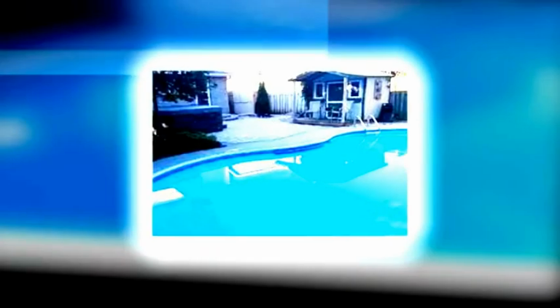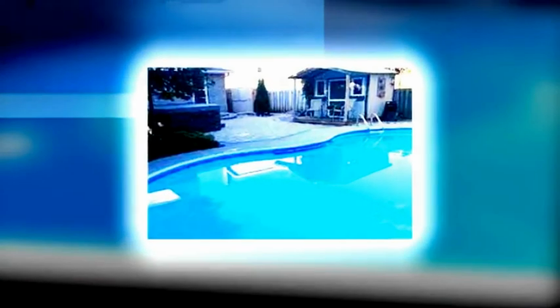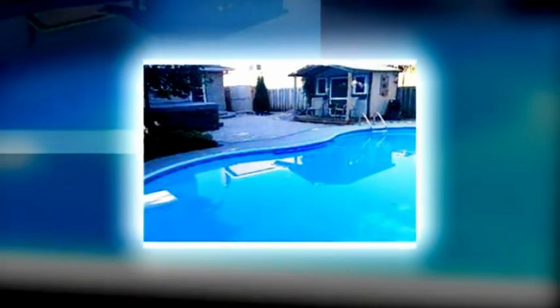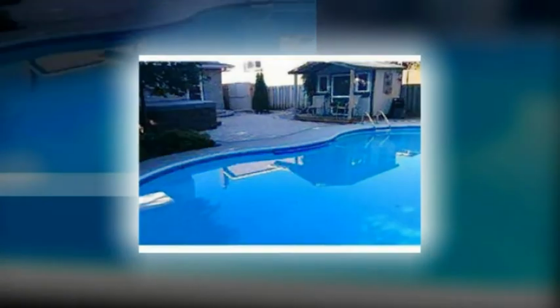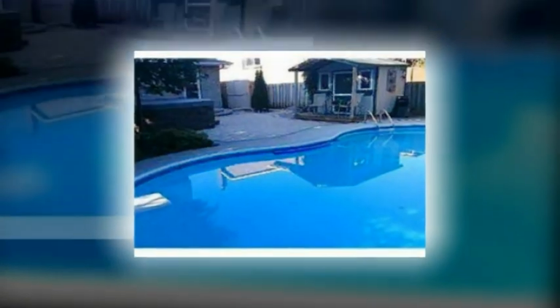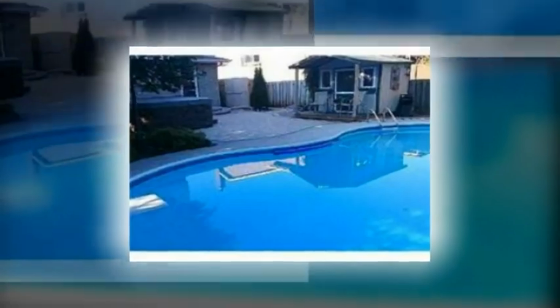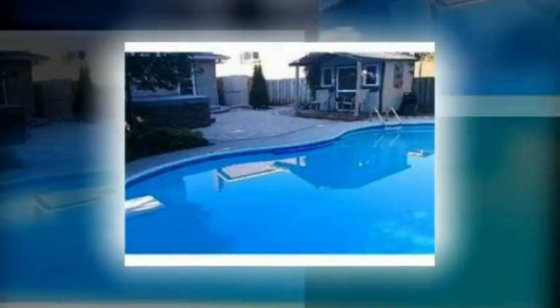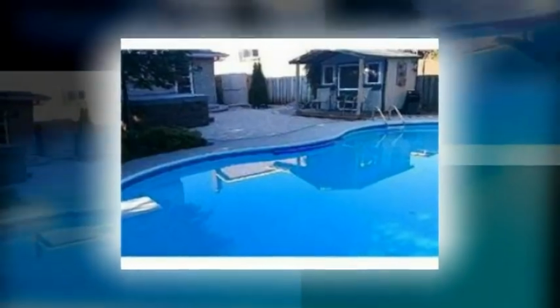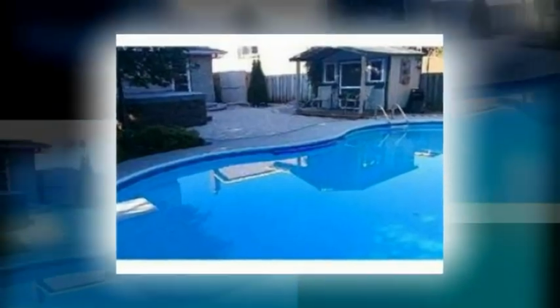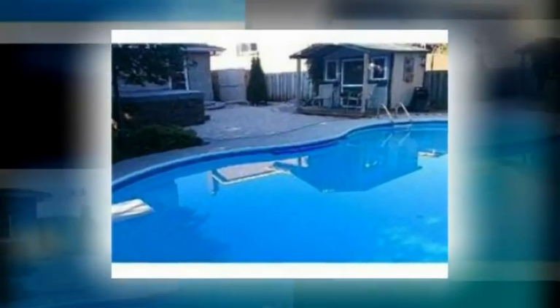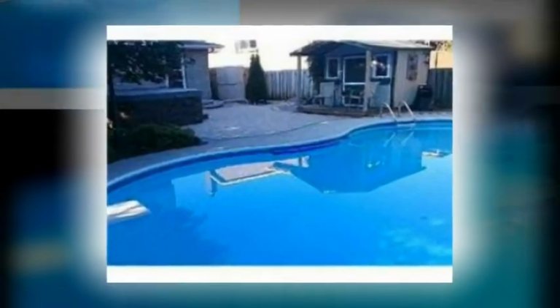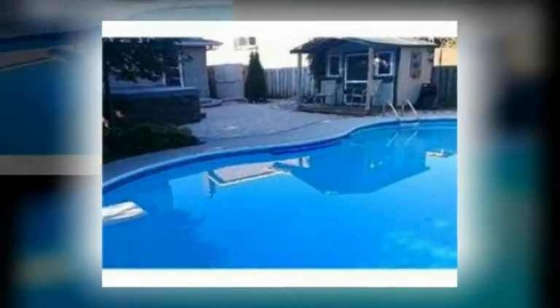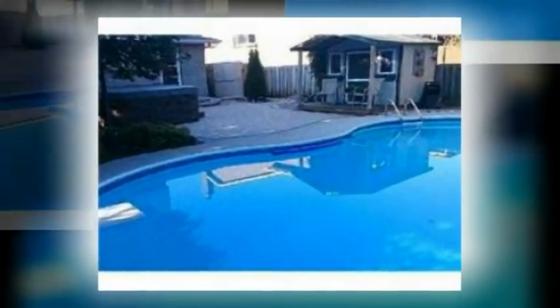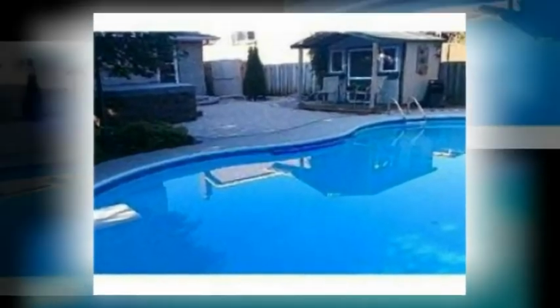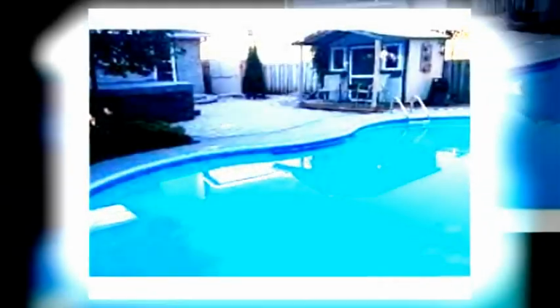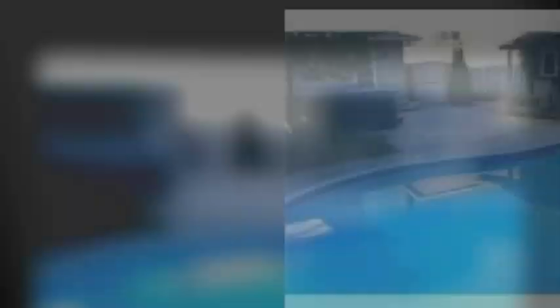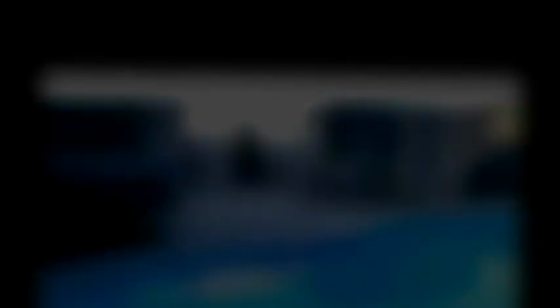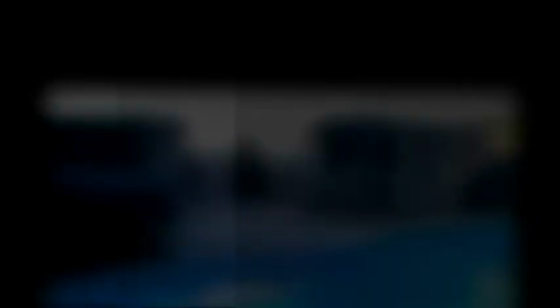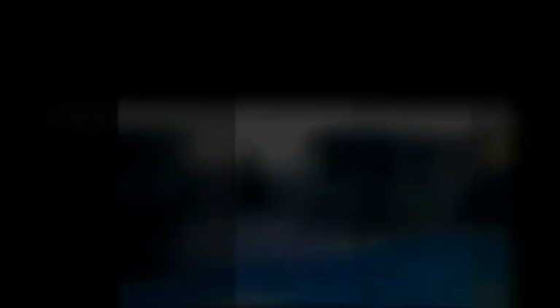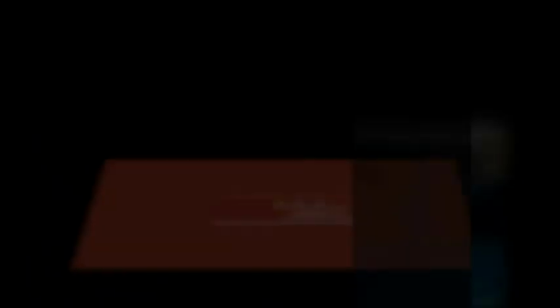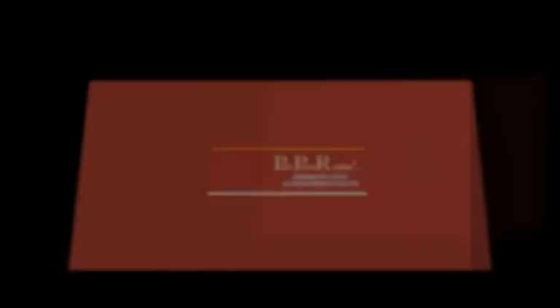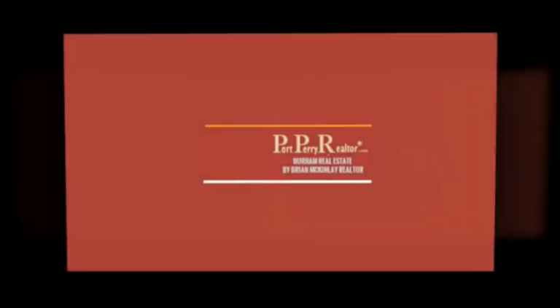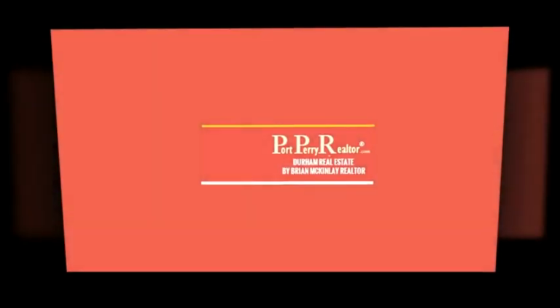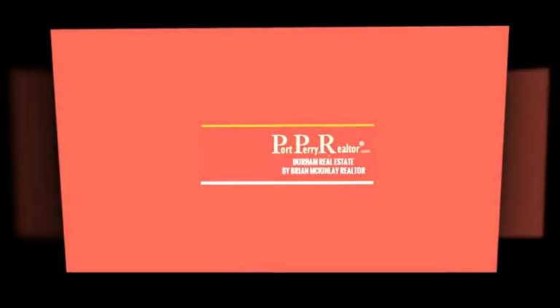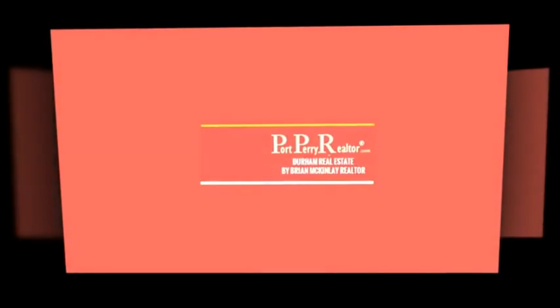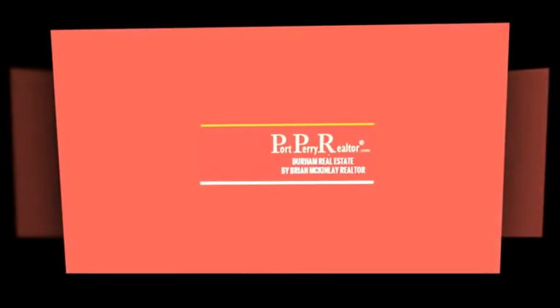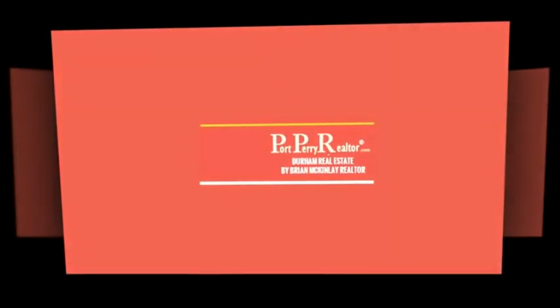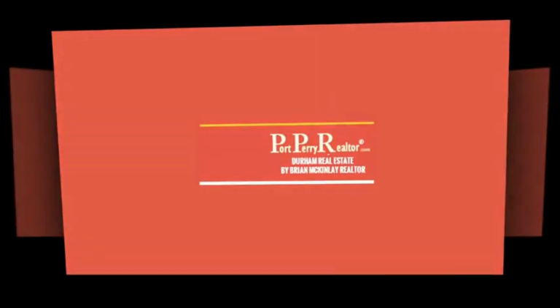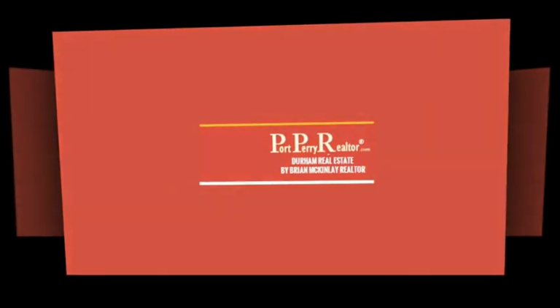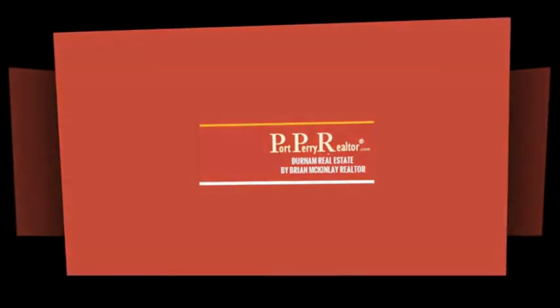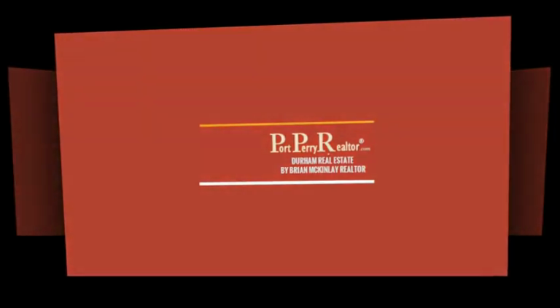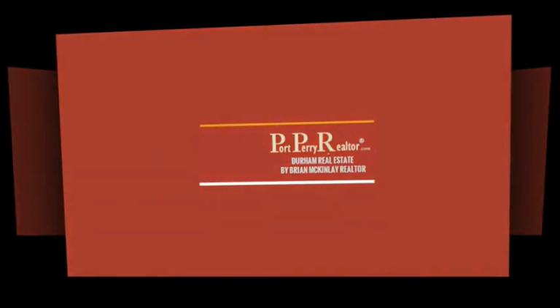Listing price: $384,900 only. Click the link below to visit the website.